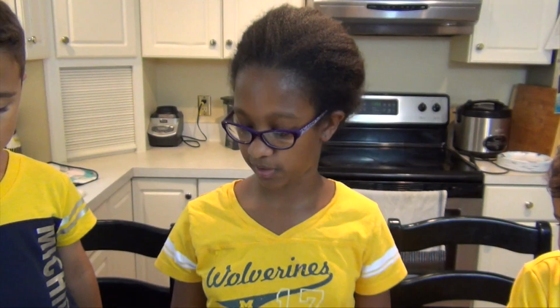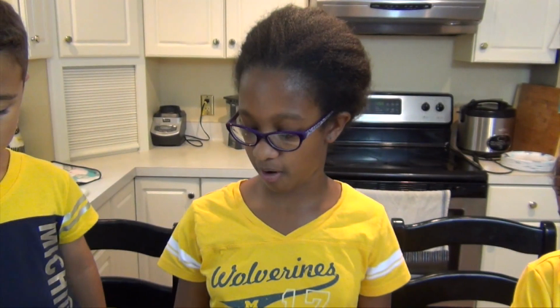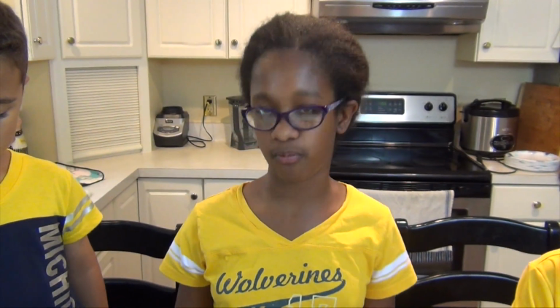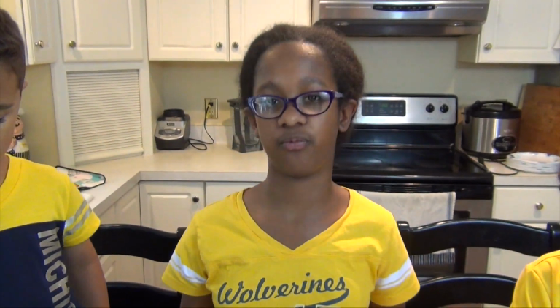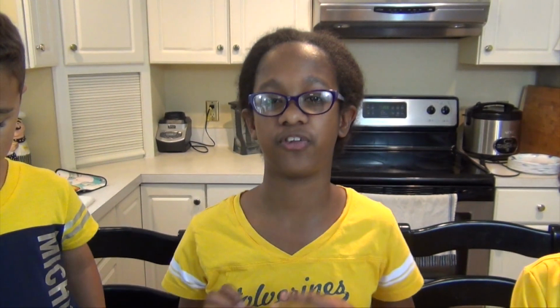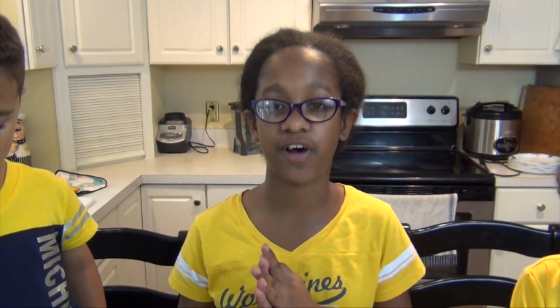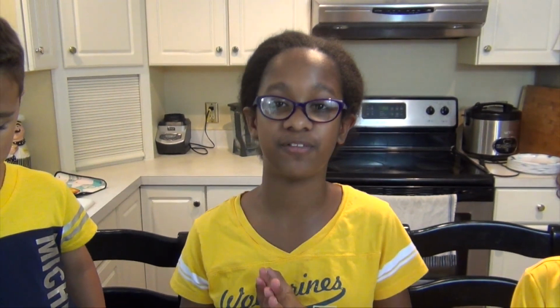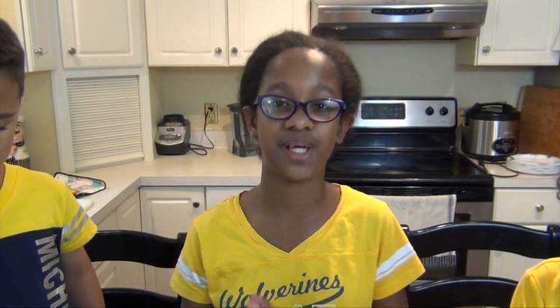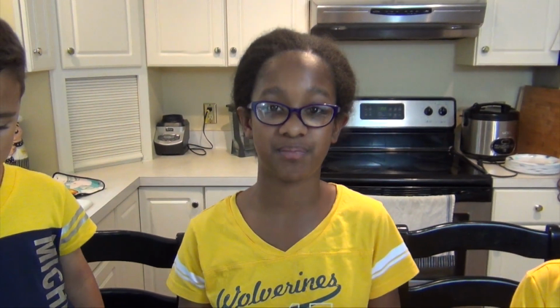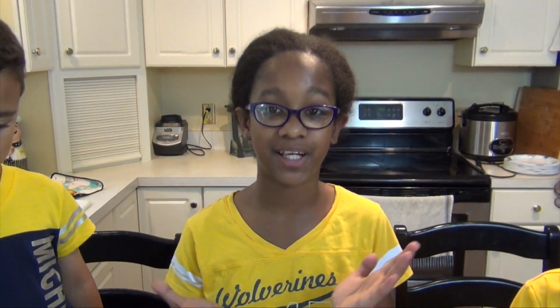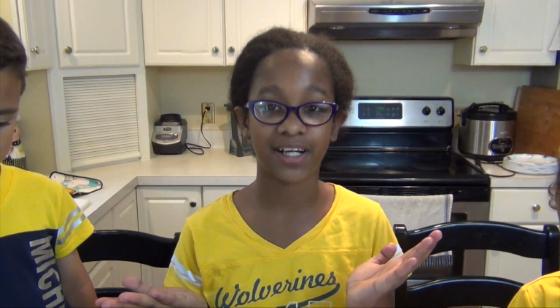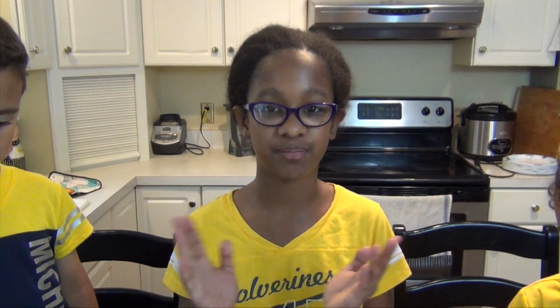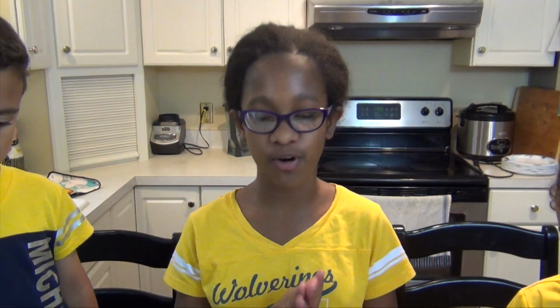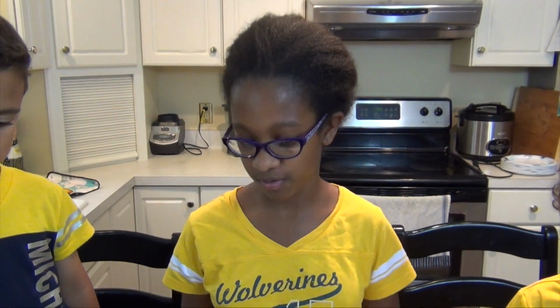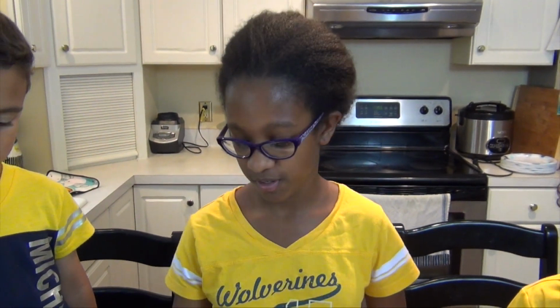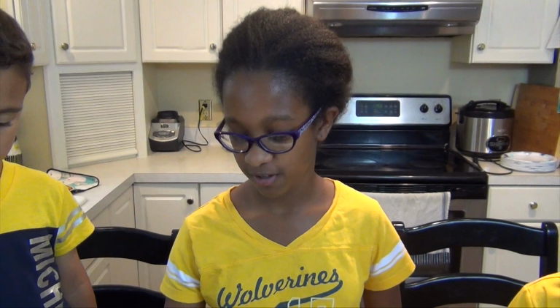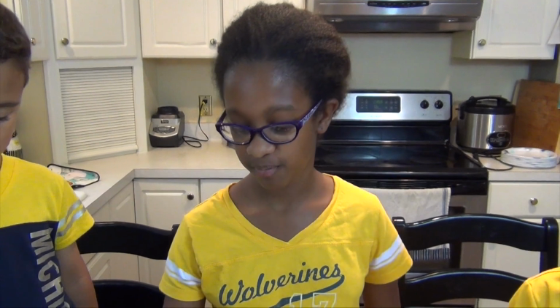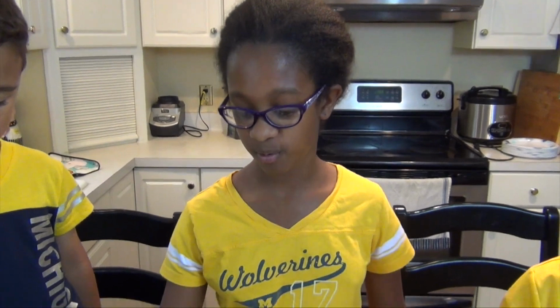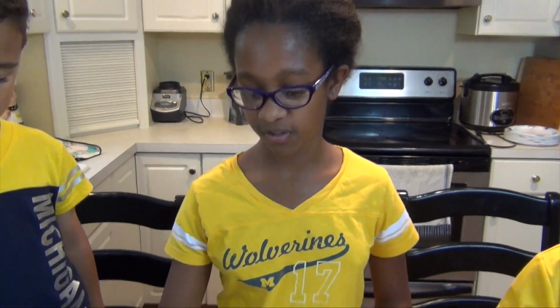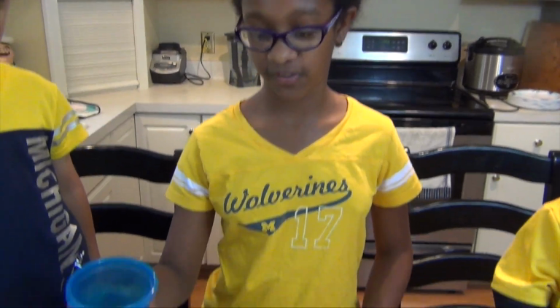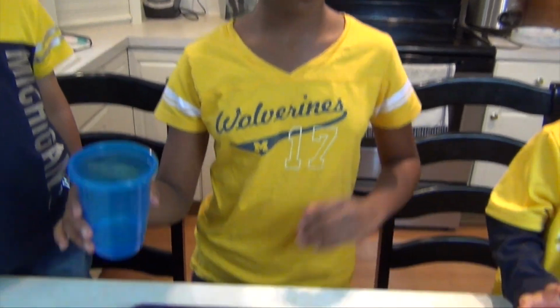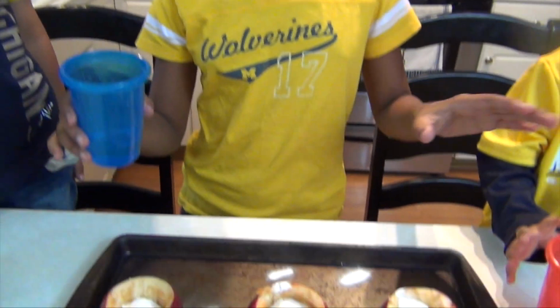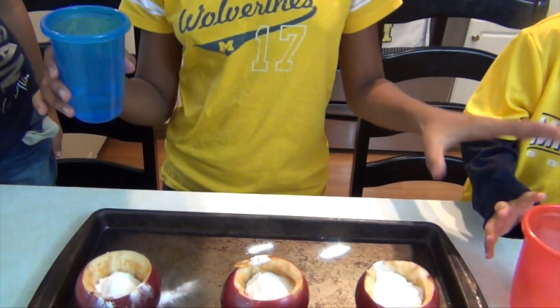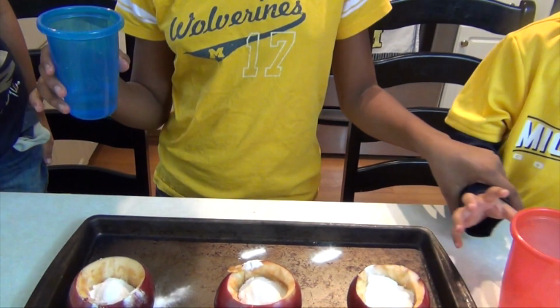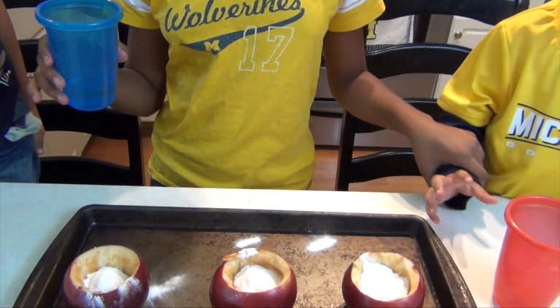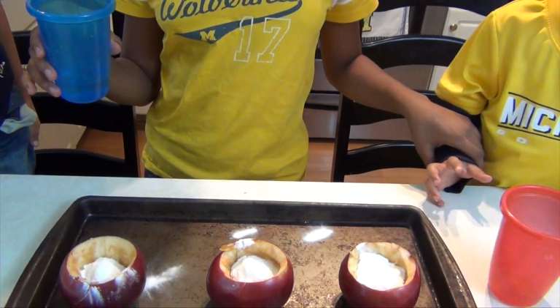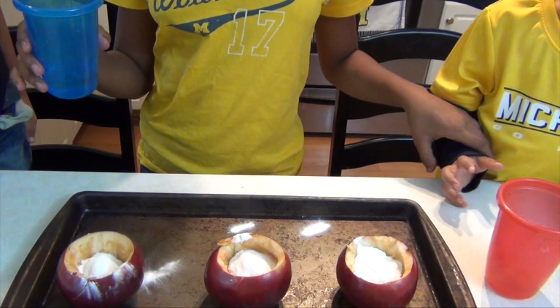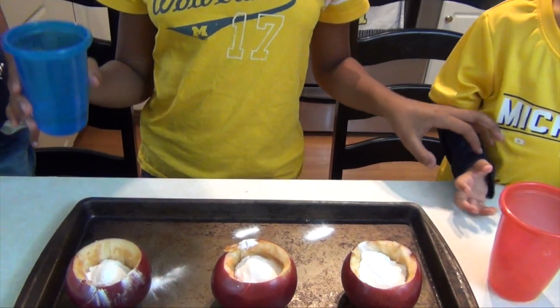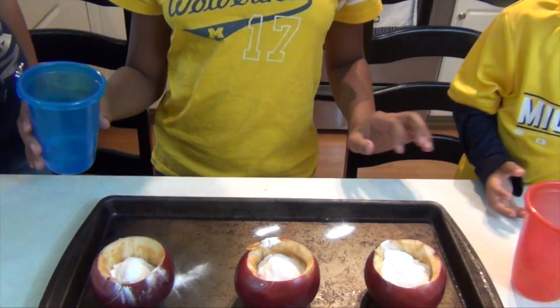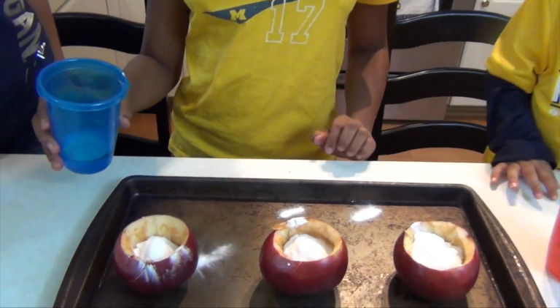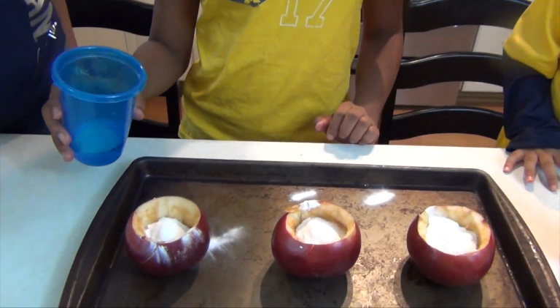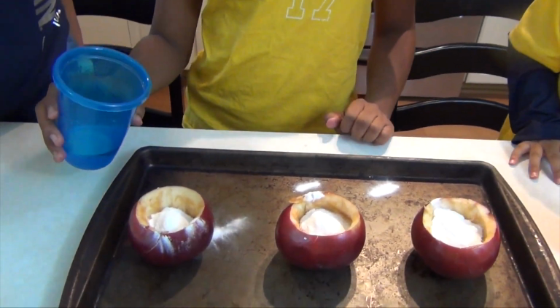Now for the final step of making it explode, pour the vinegar inside of it and watch what happens.